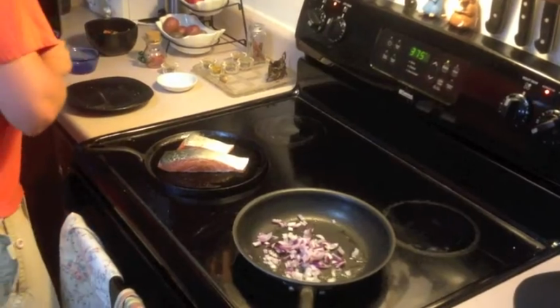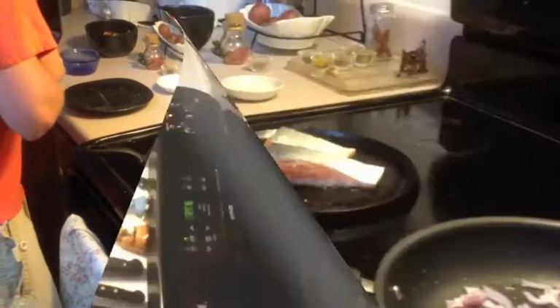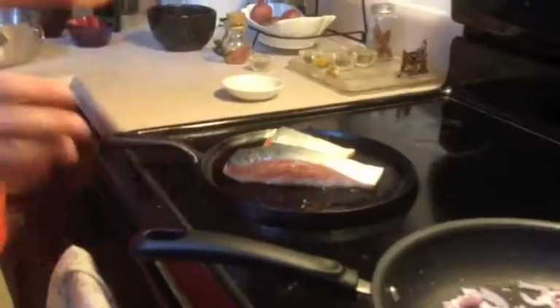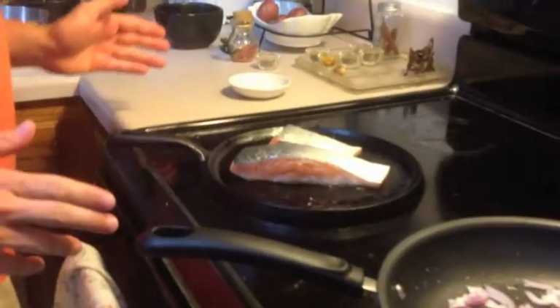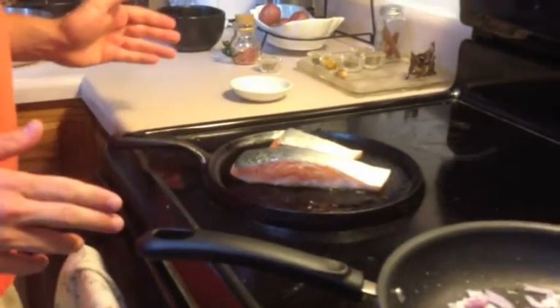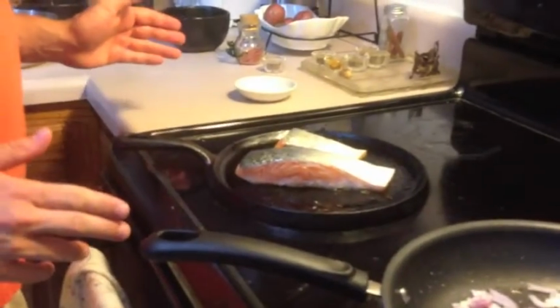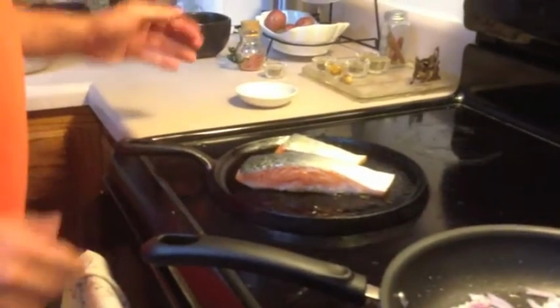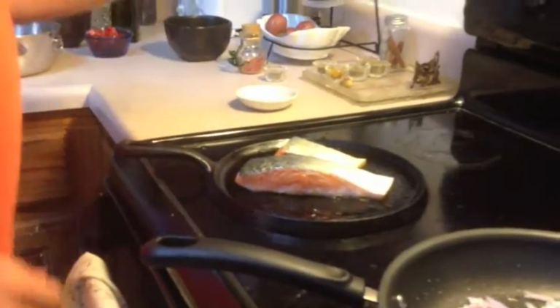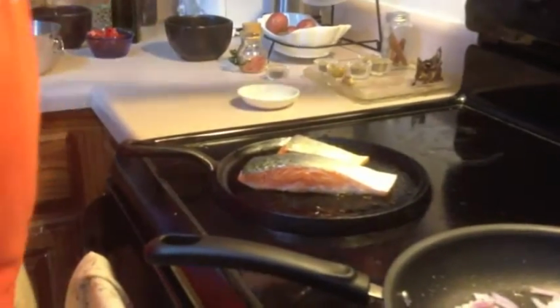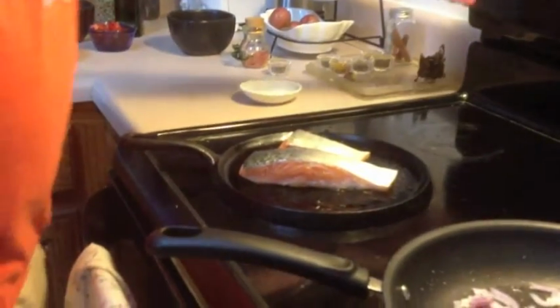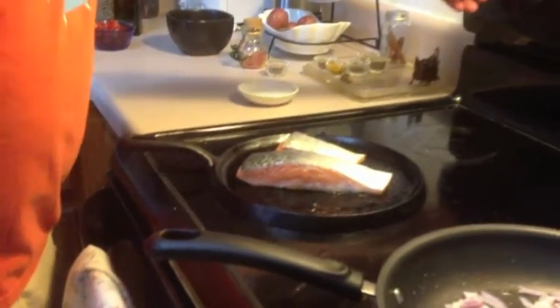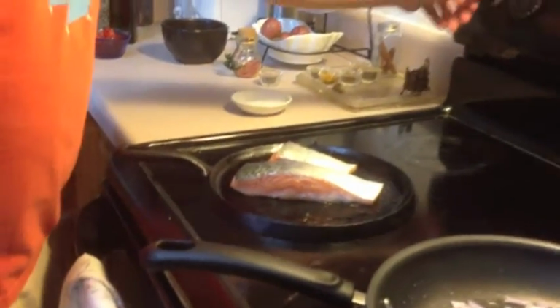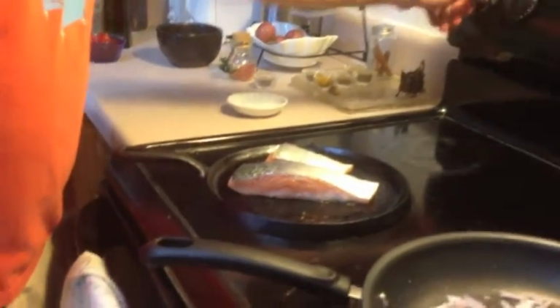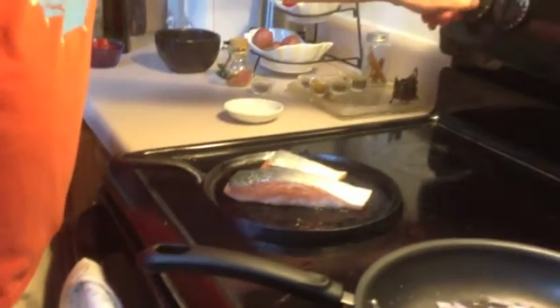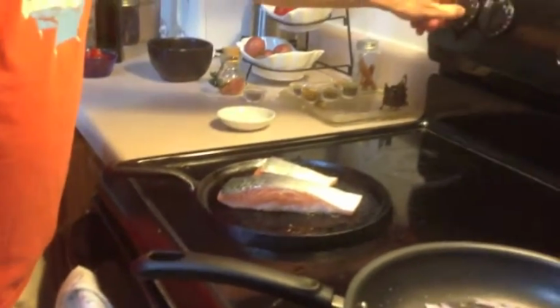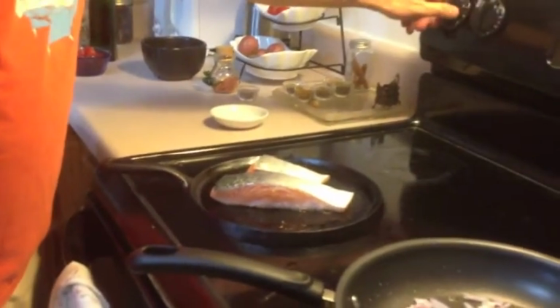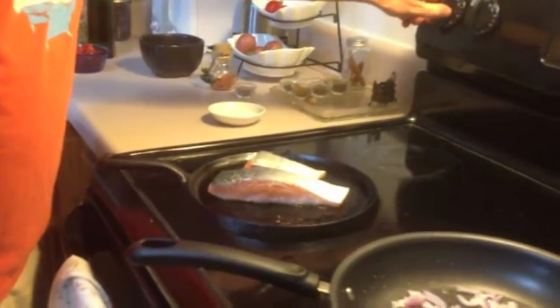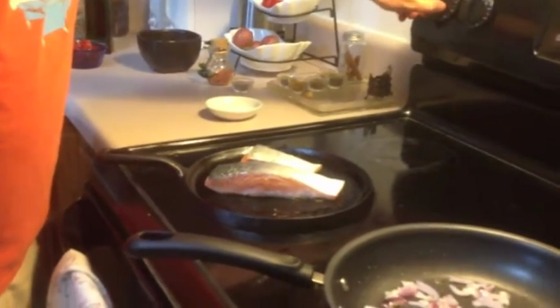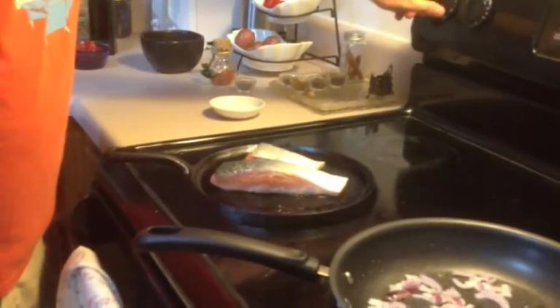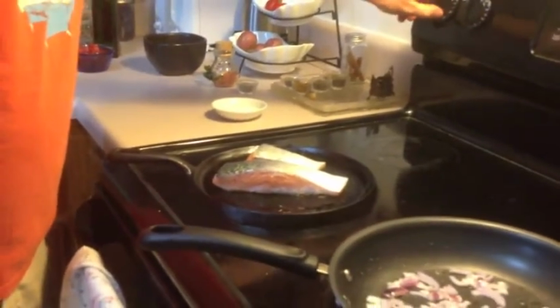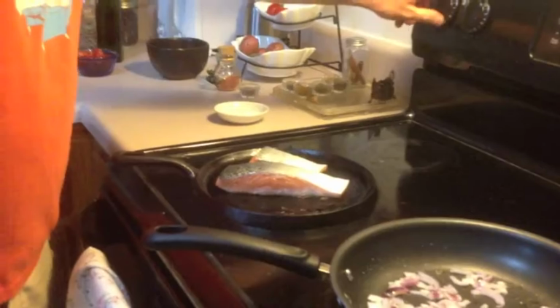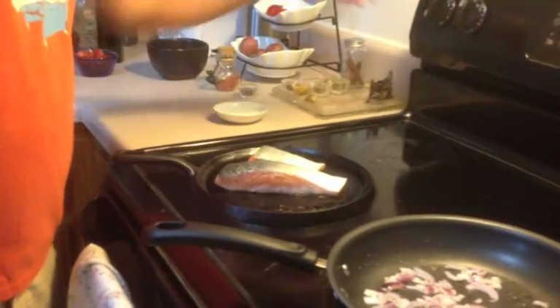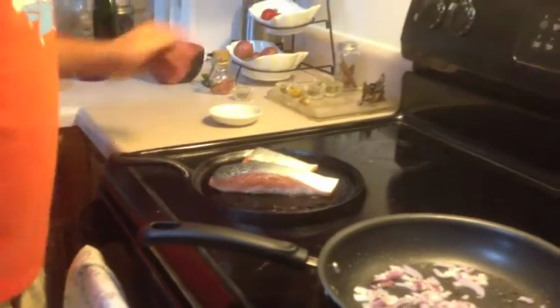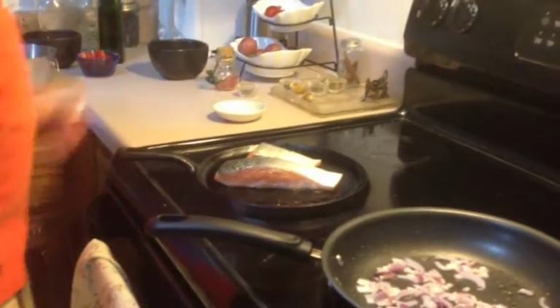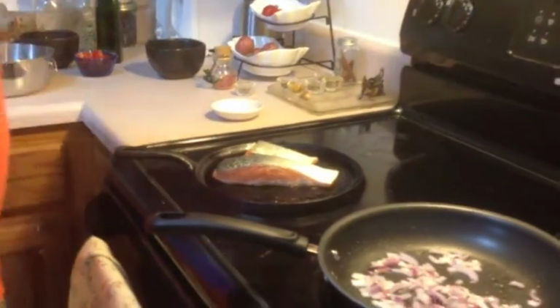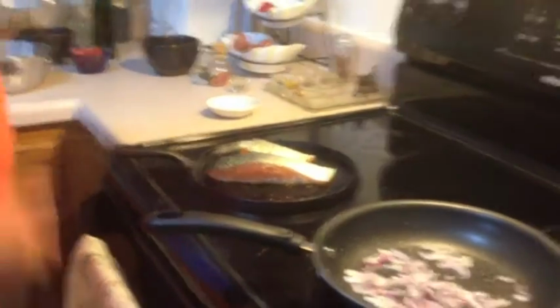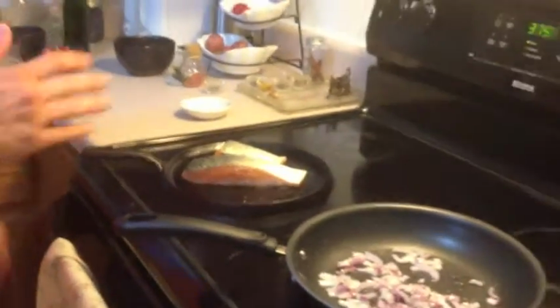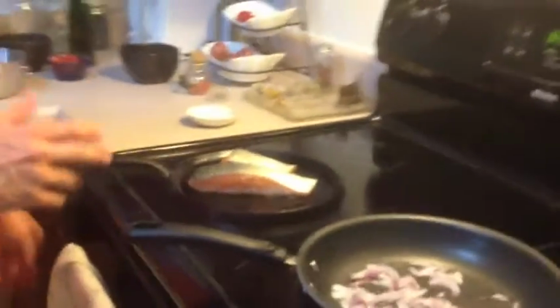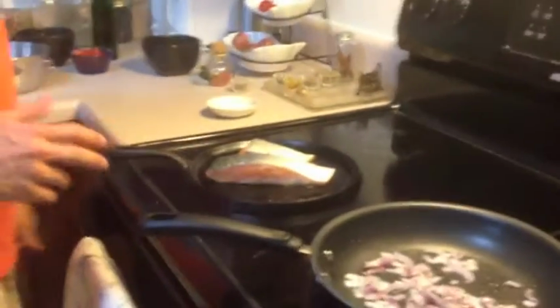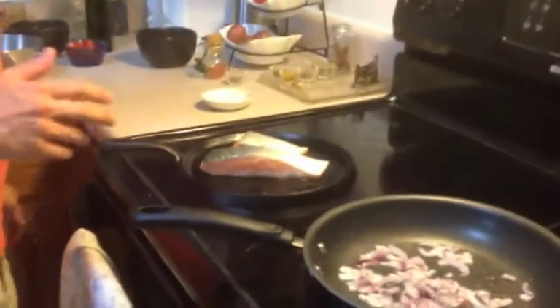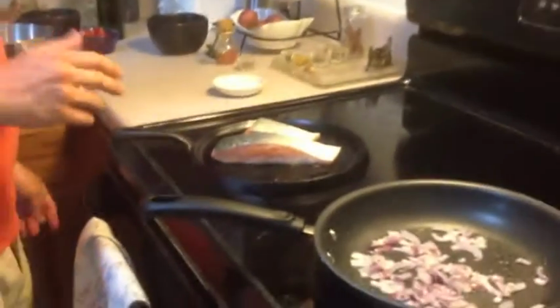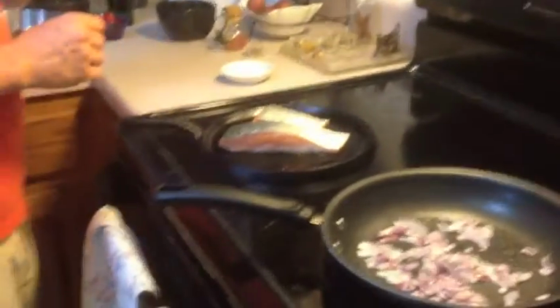Now that we've got a good sear on it, we're going to want to turn the heat down a little bit — somewhere to a medium heat so that the salmon does not burn.